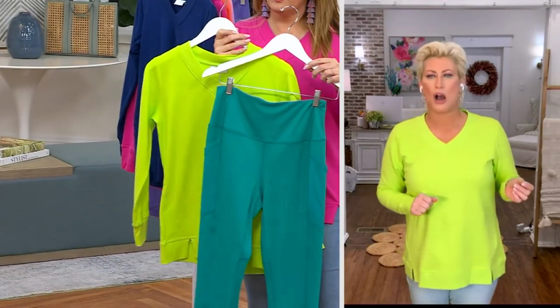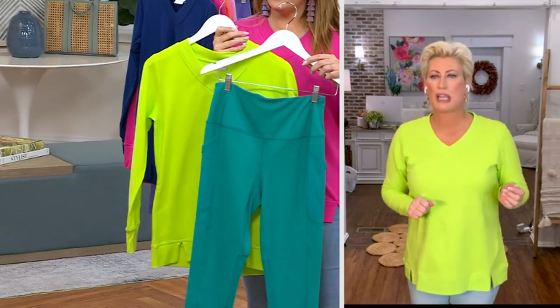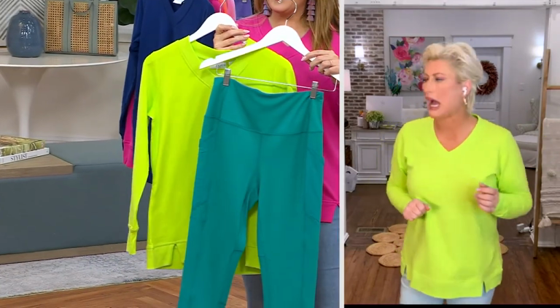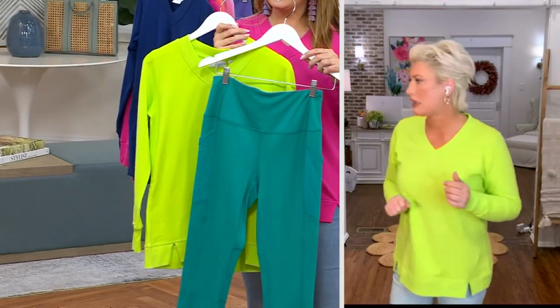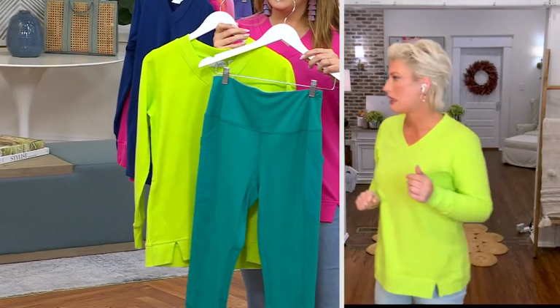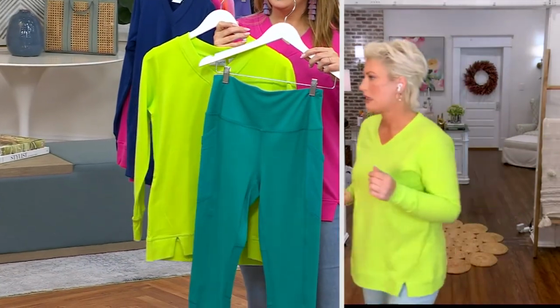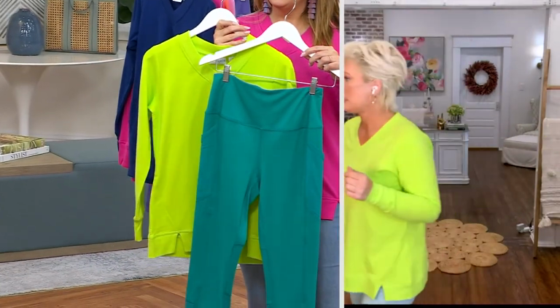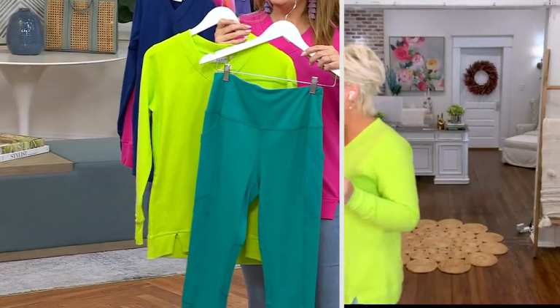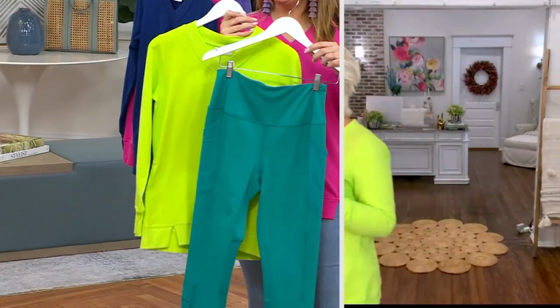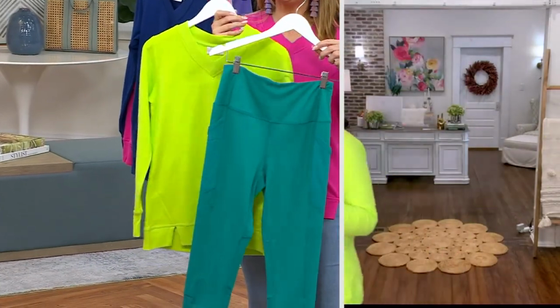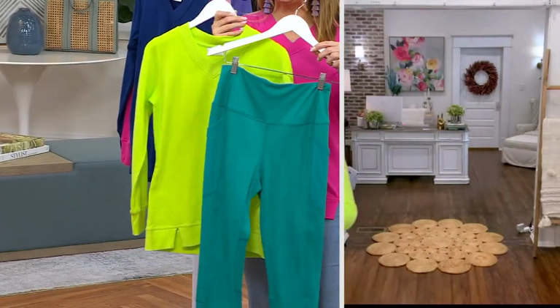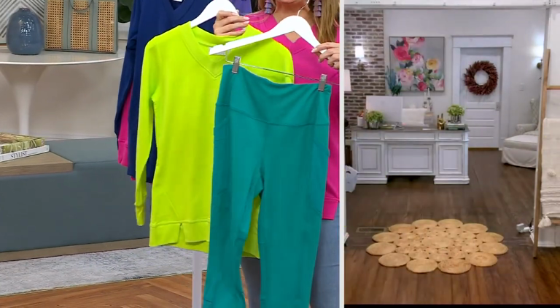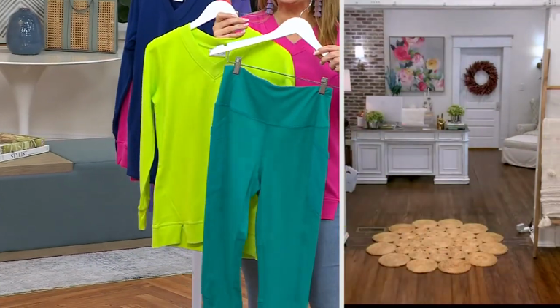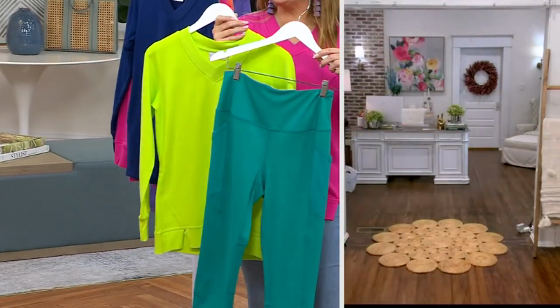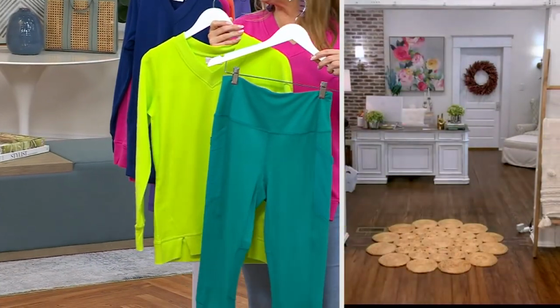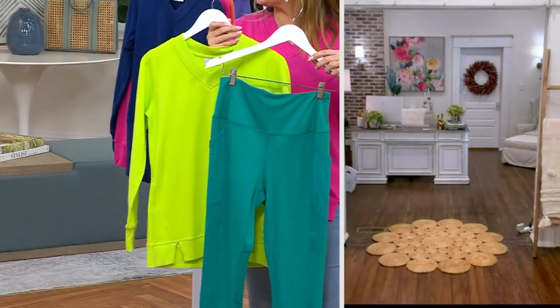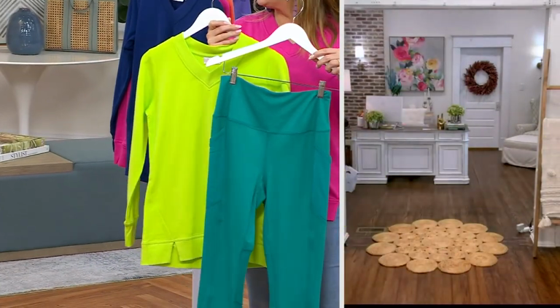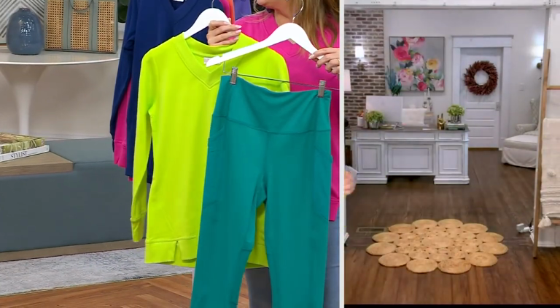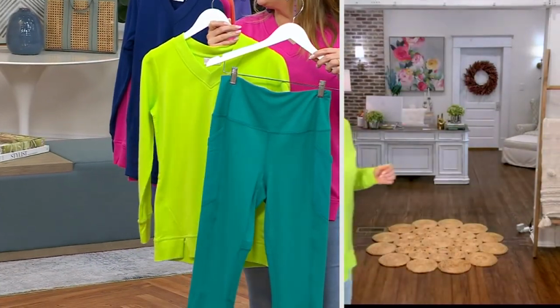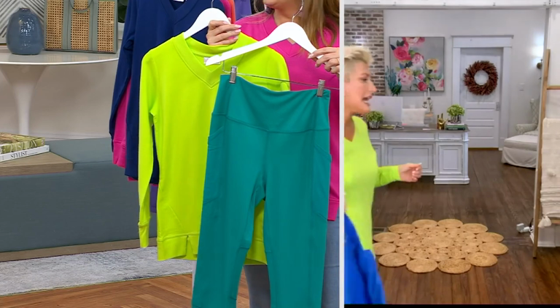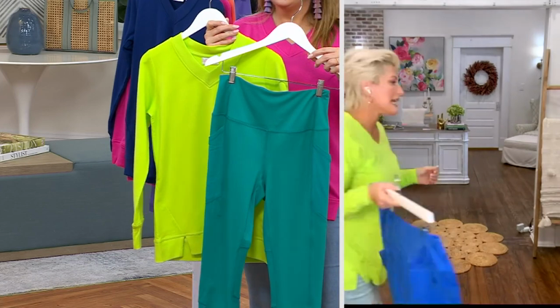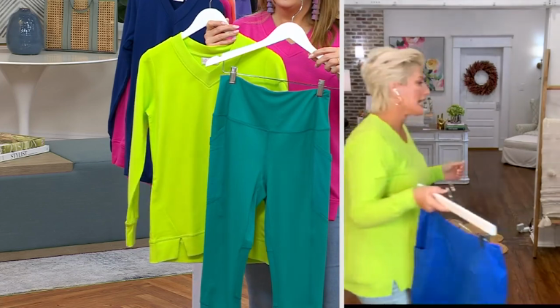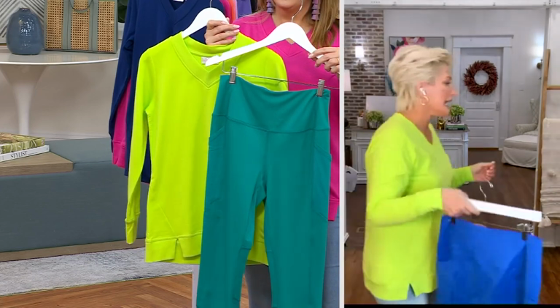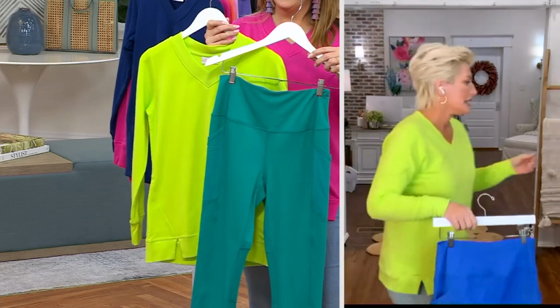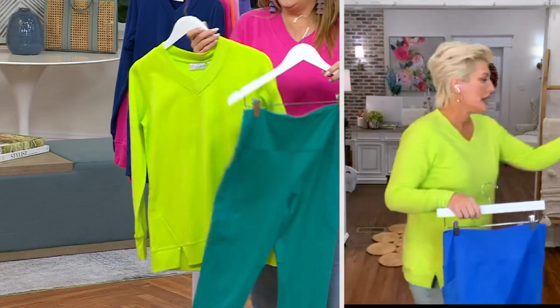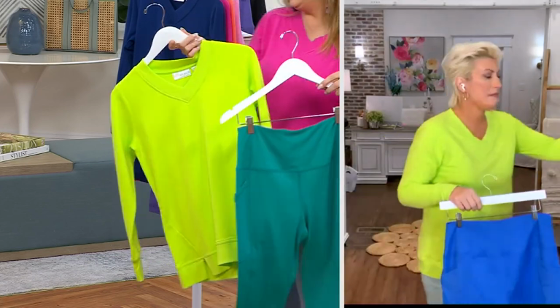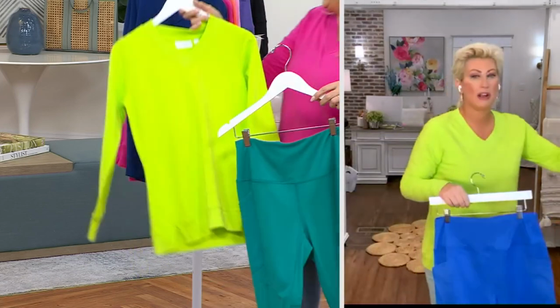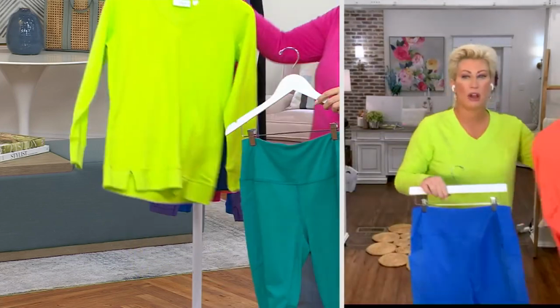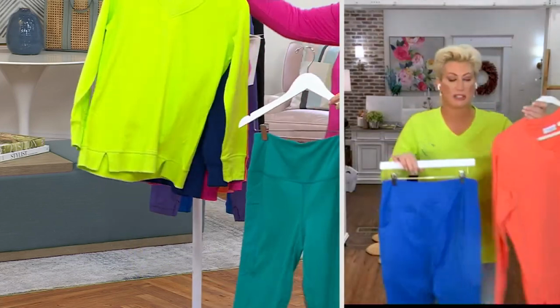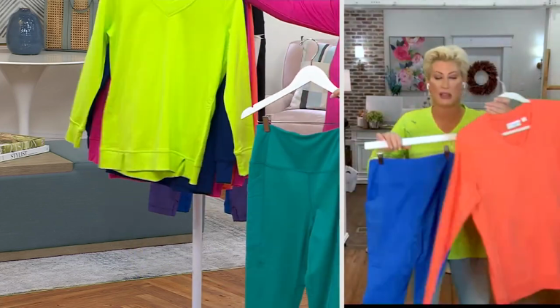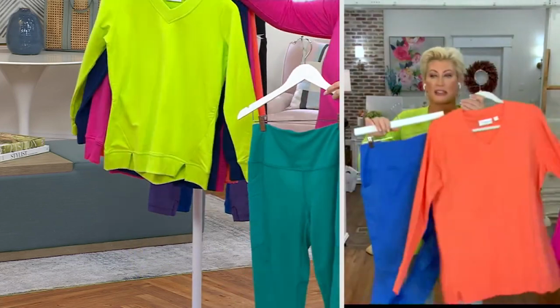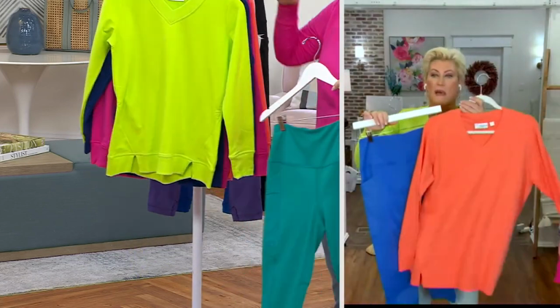Look at those zesty hues — yes honey, these are even my high school colors!